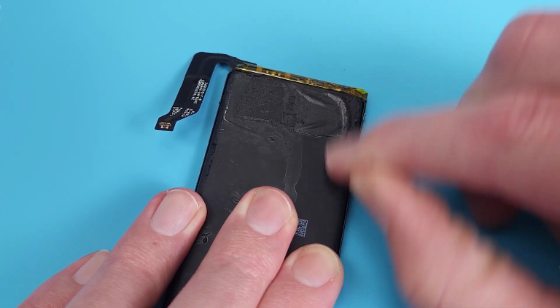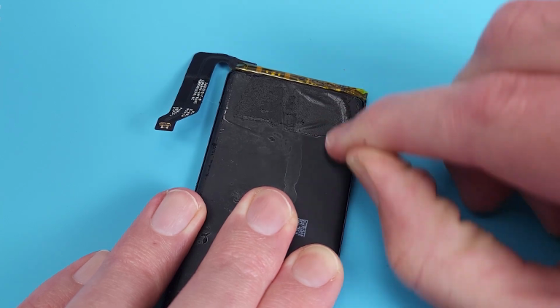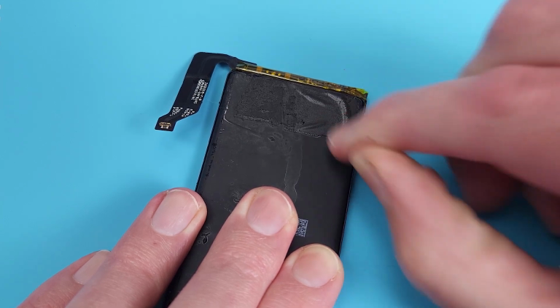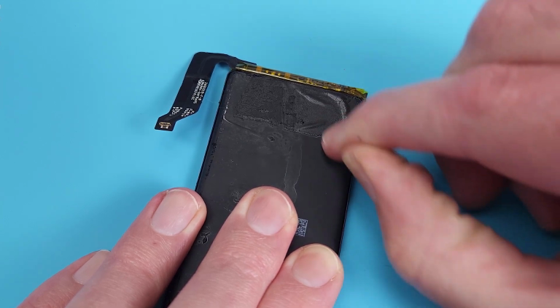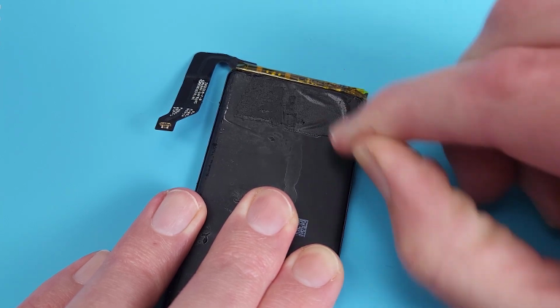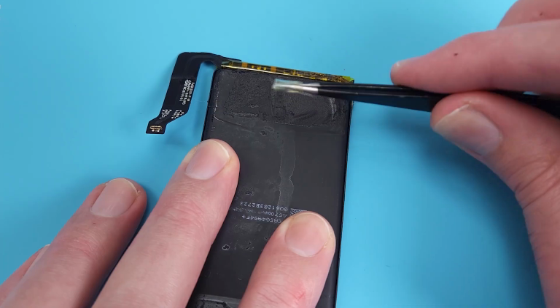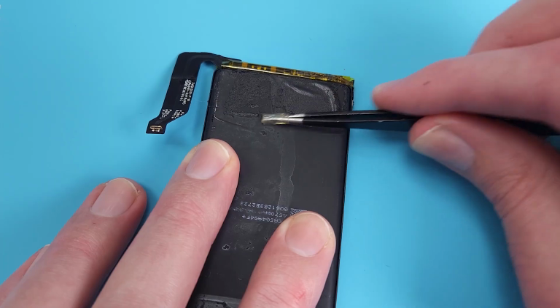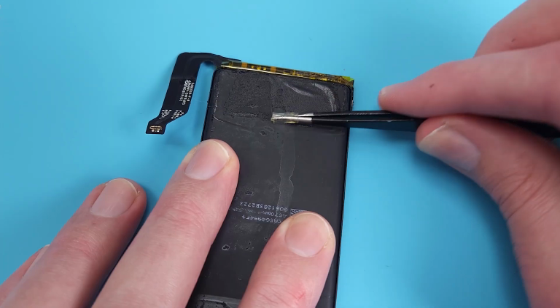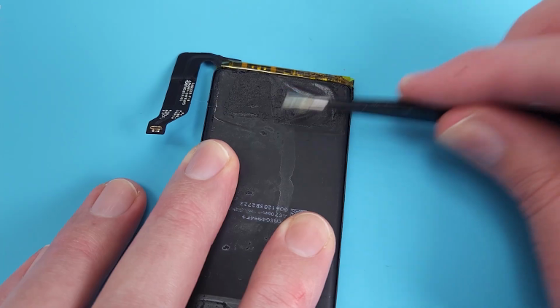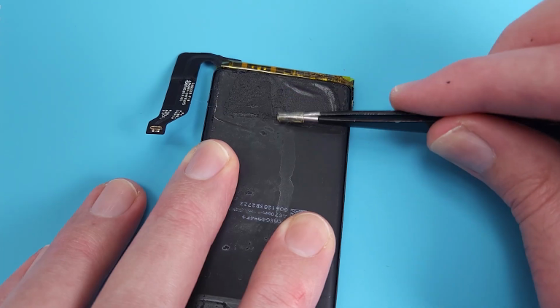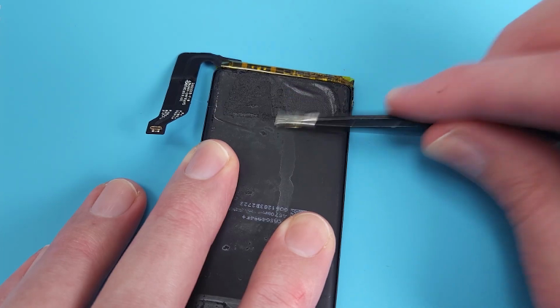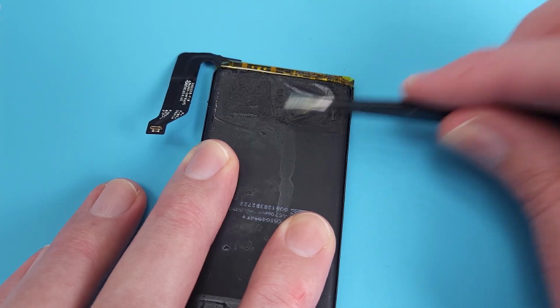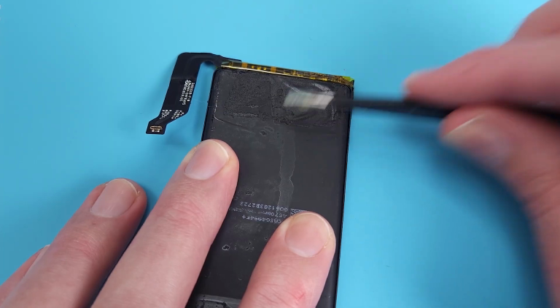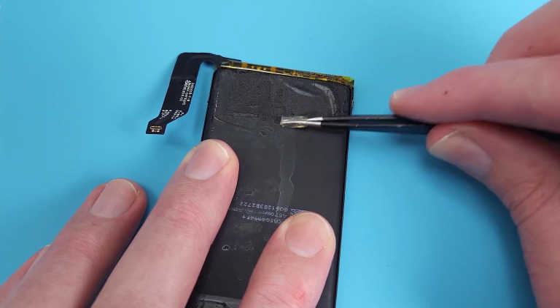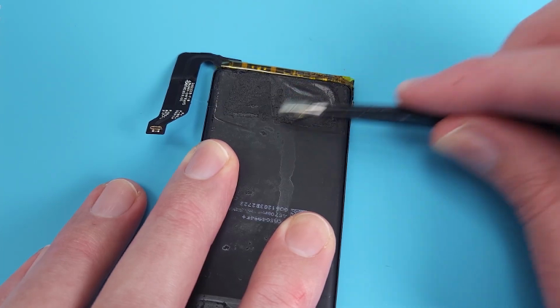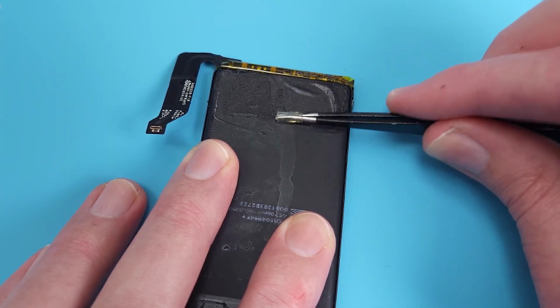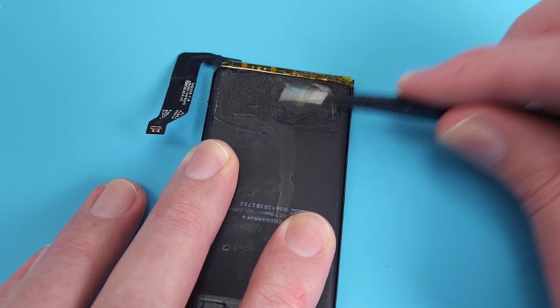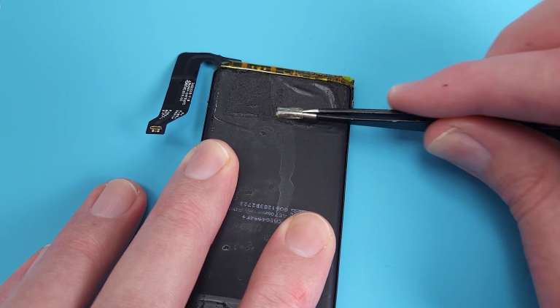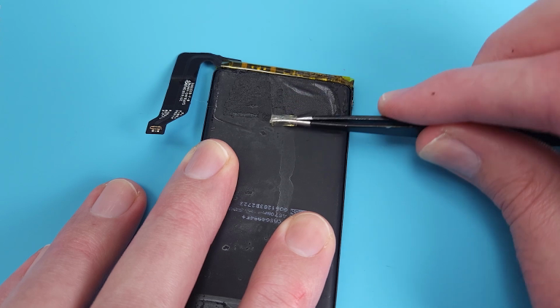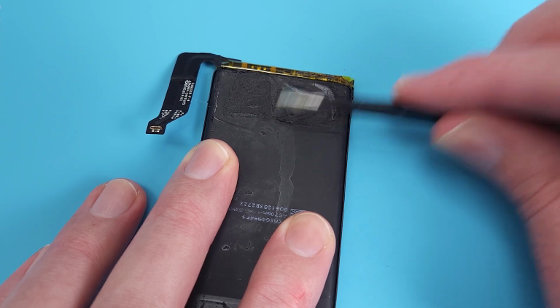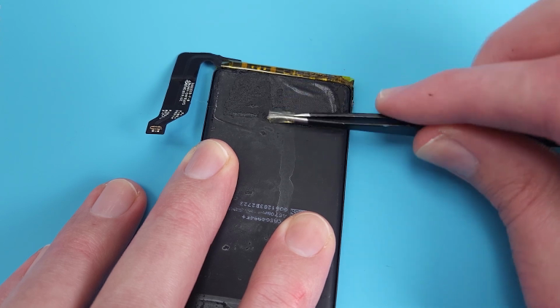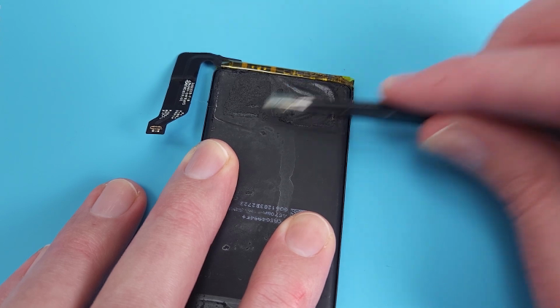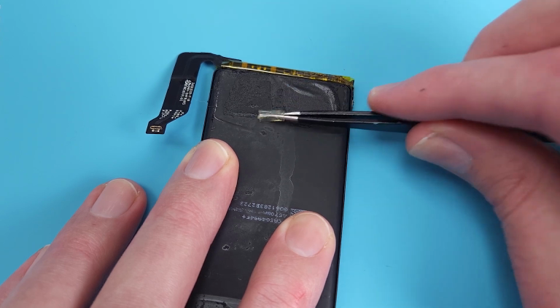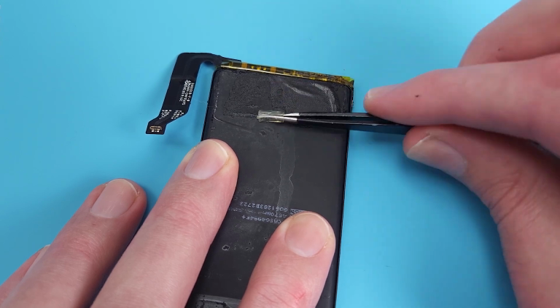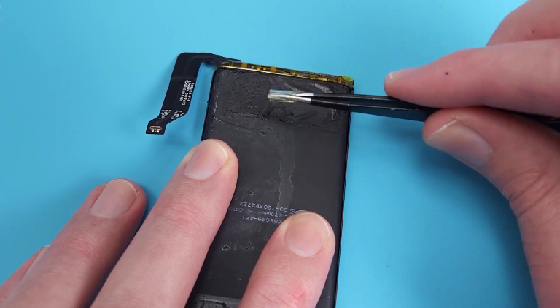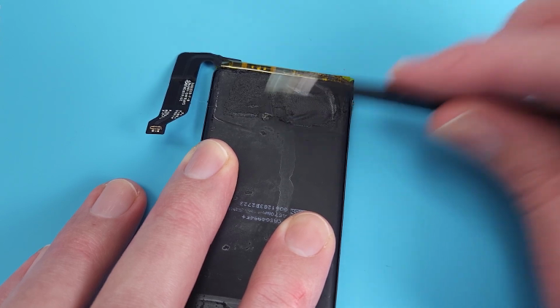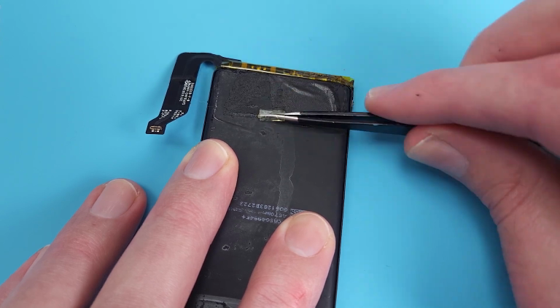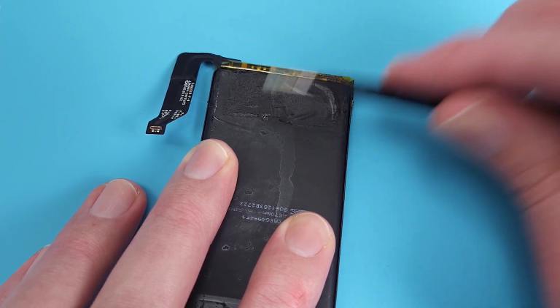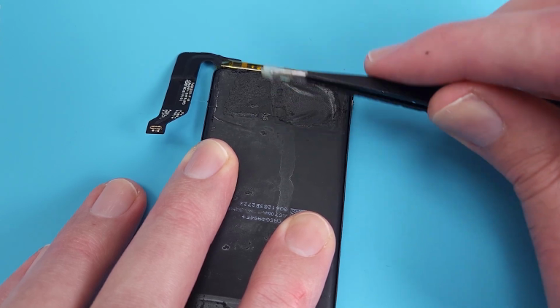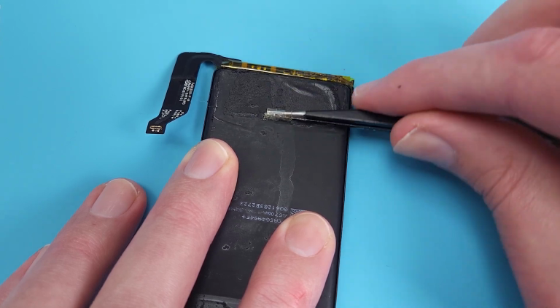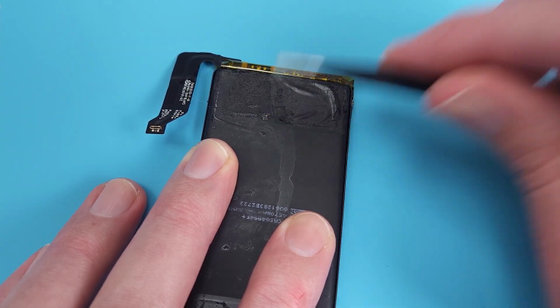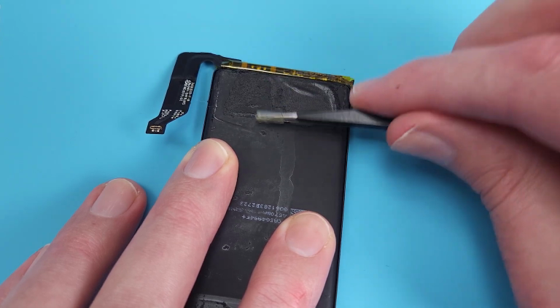I'm starting to regret removing the battery. I should have just risked it — it's not like she's my favourite housemate.